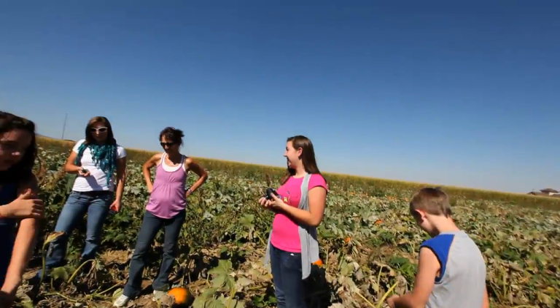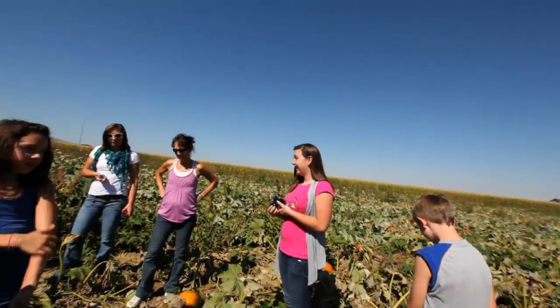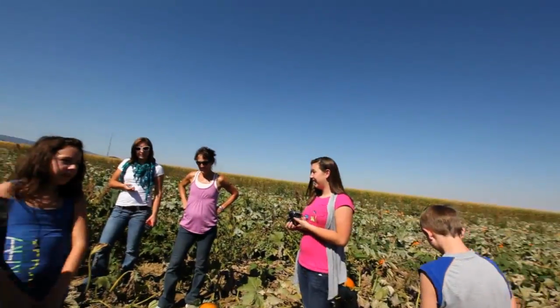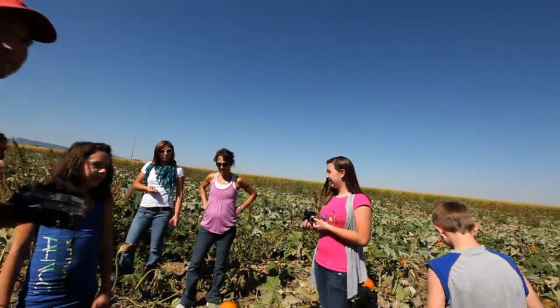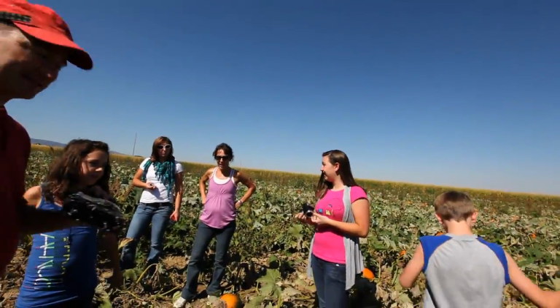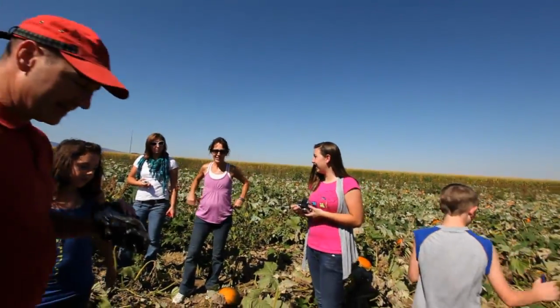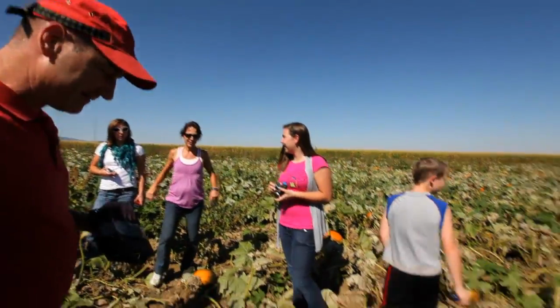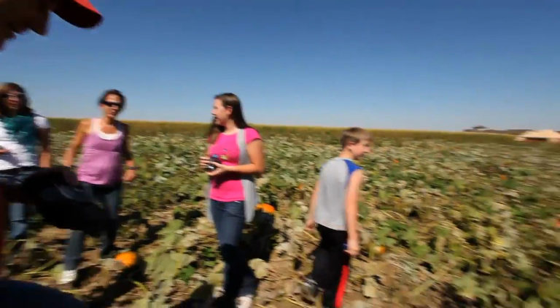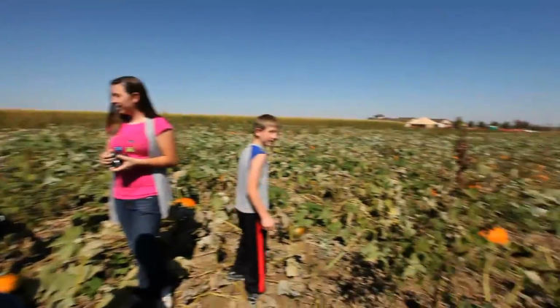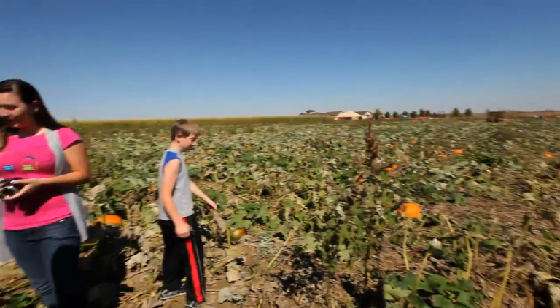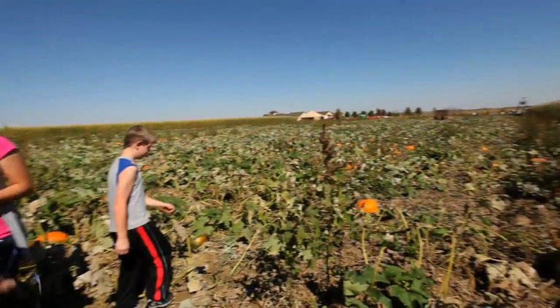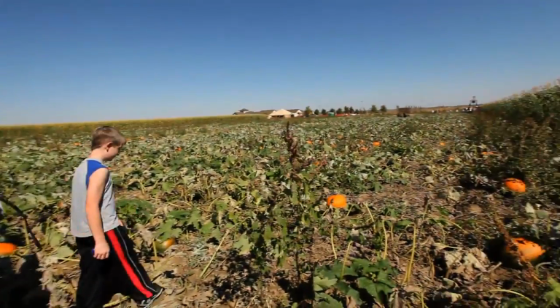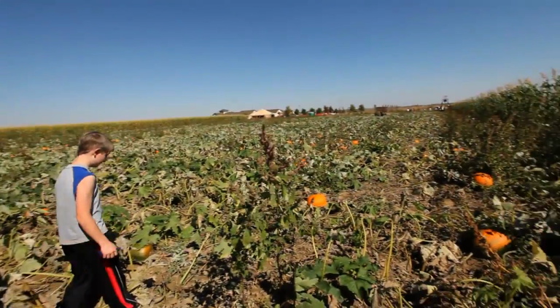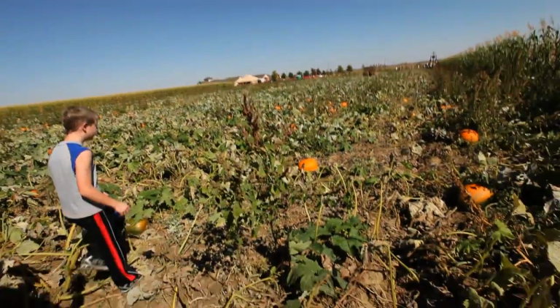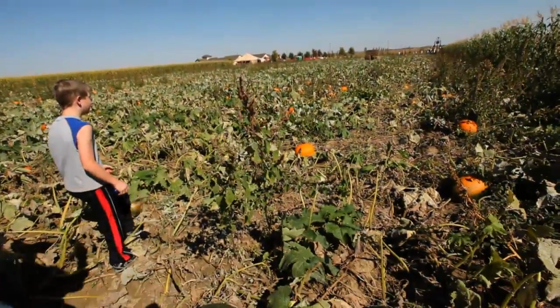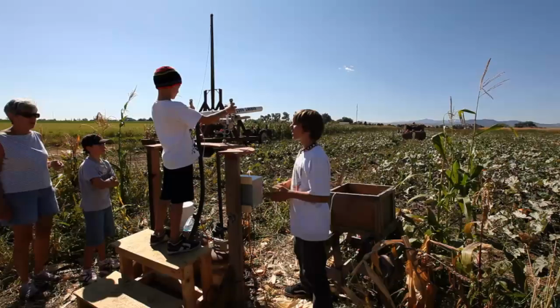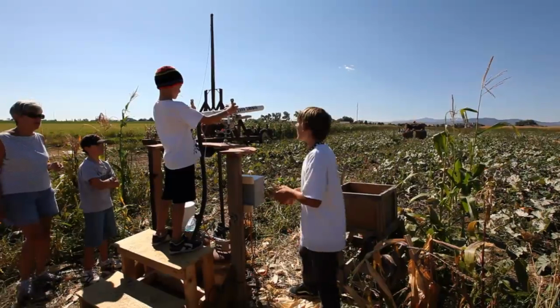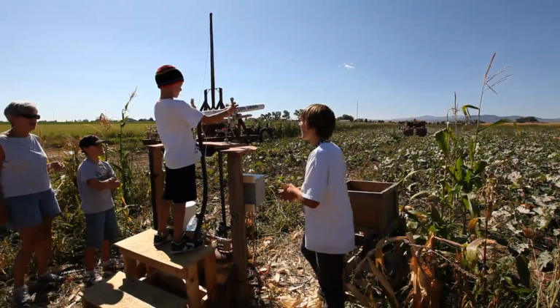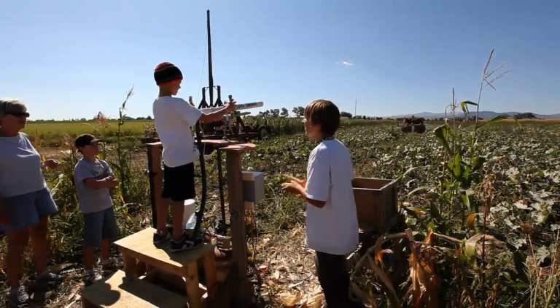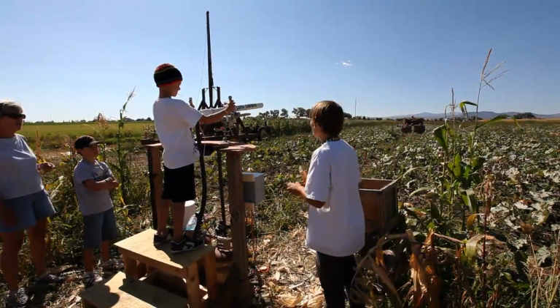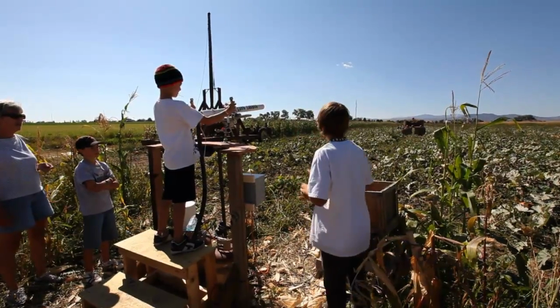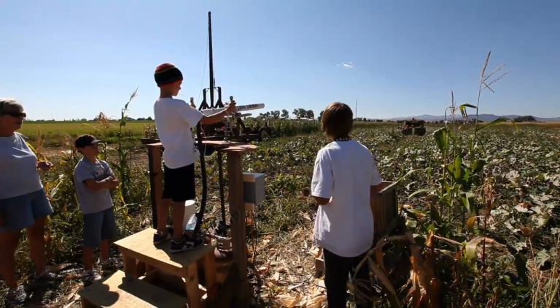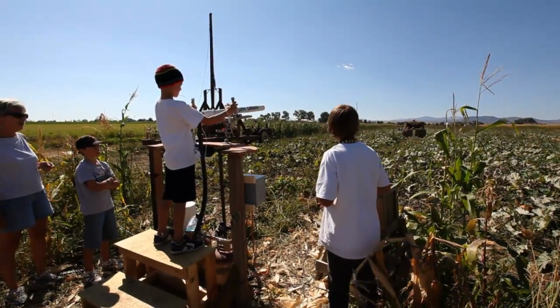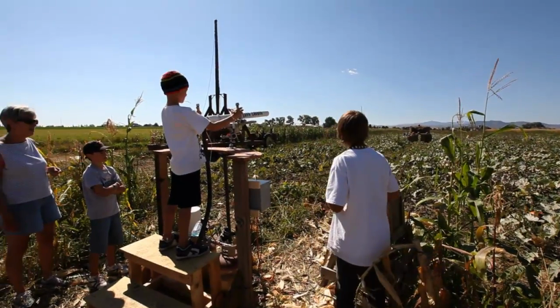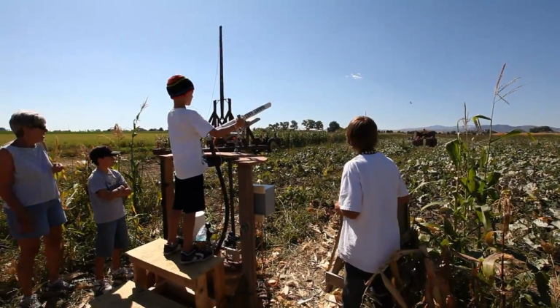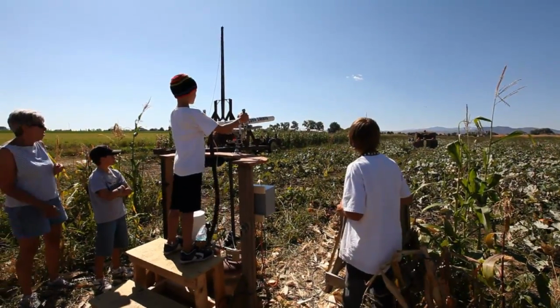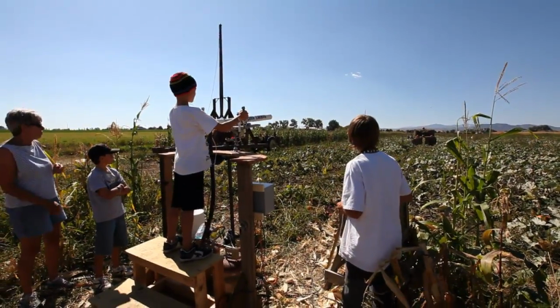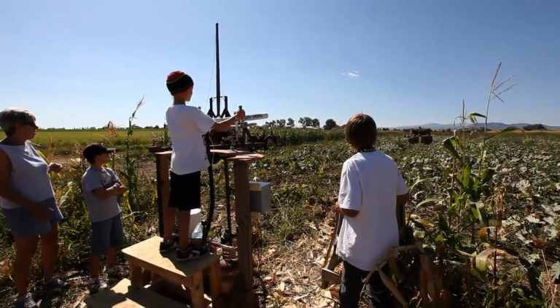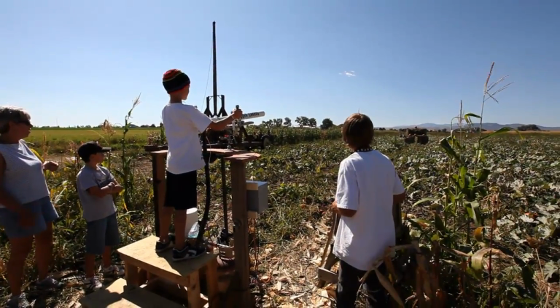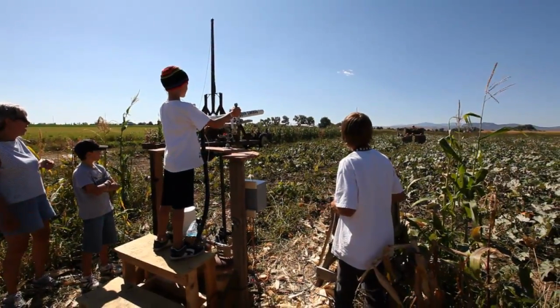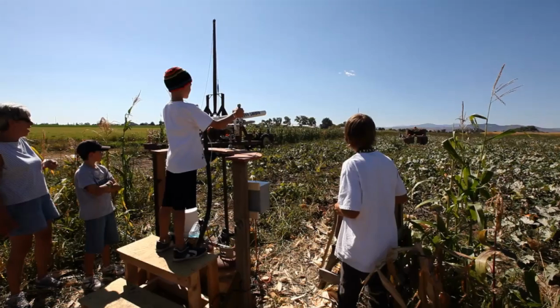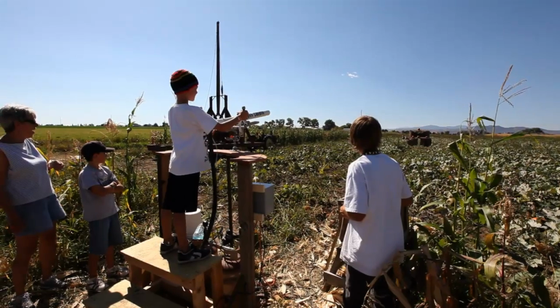Alright, well, let's get out of the firing range.